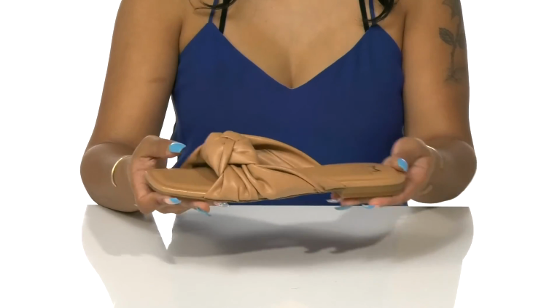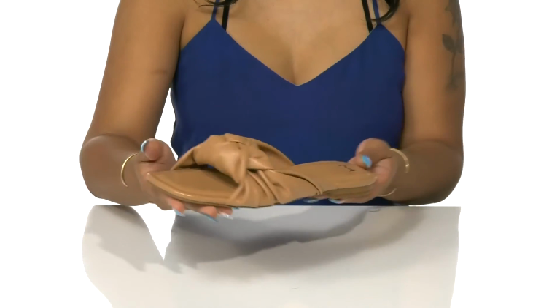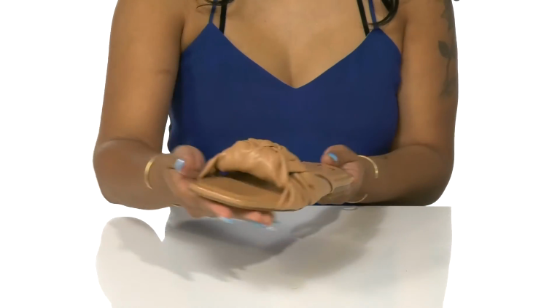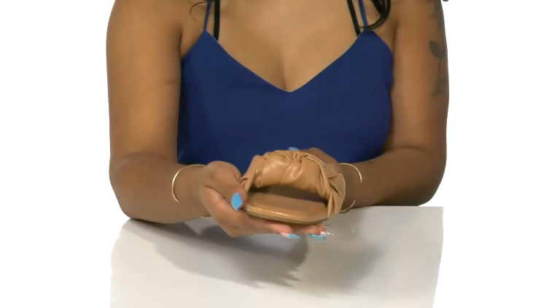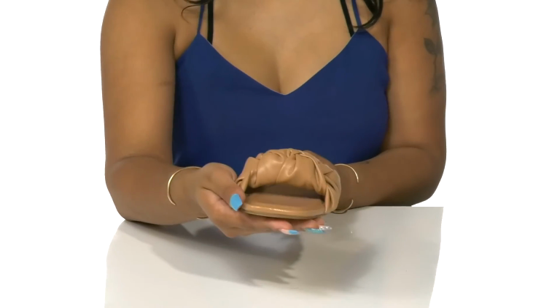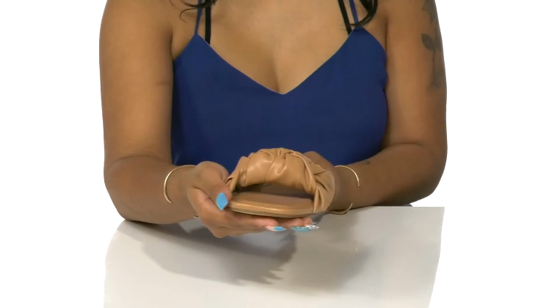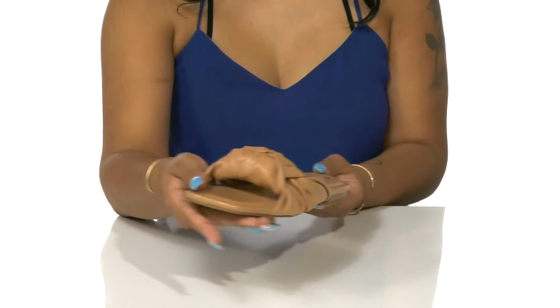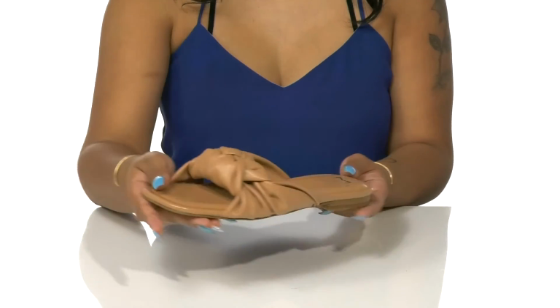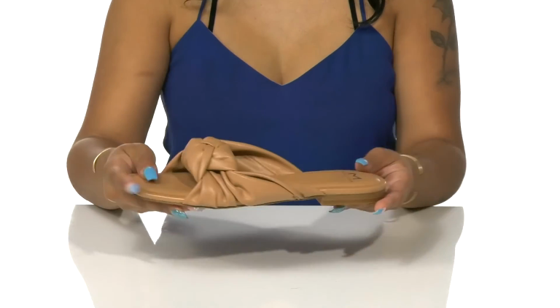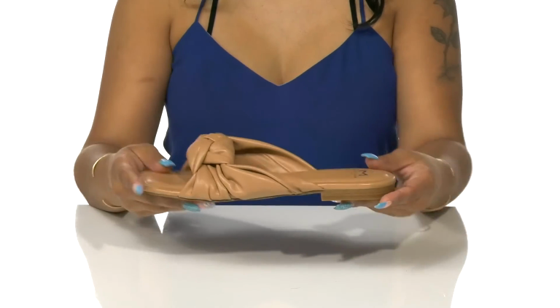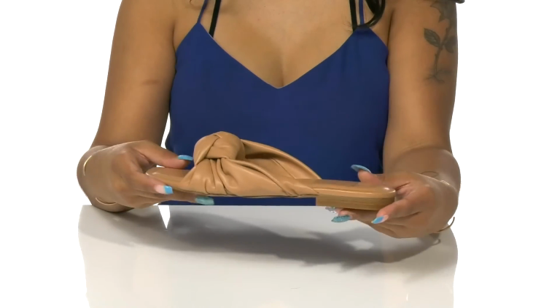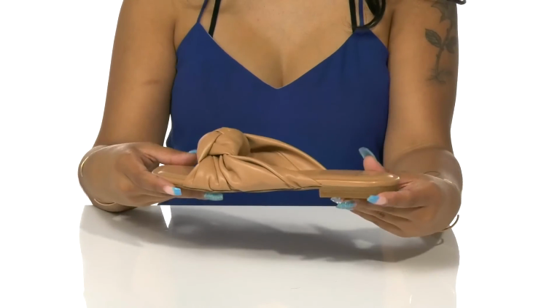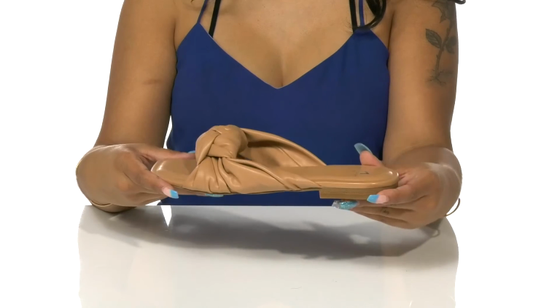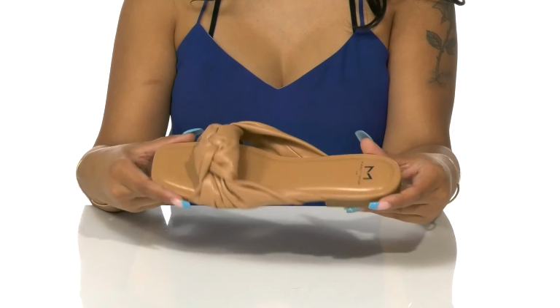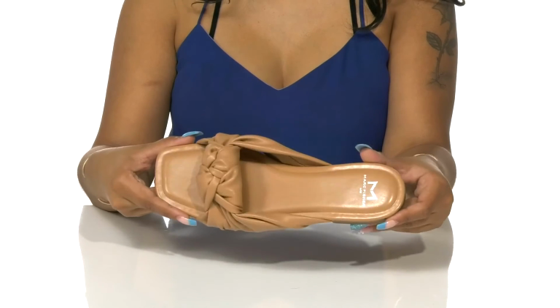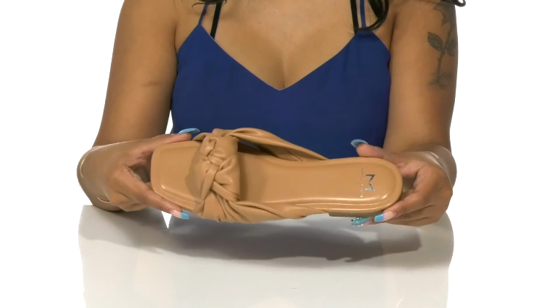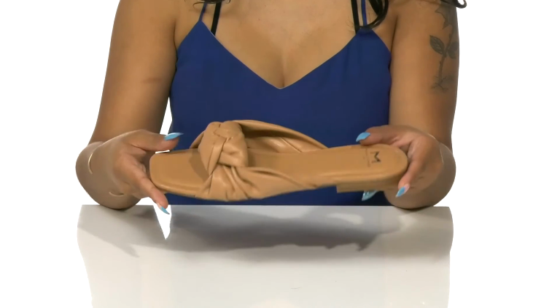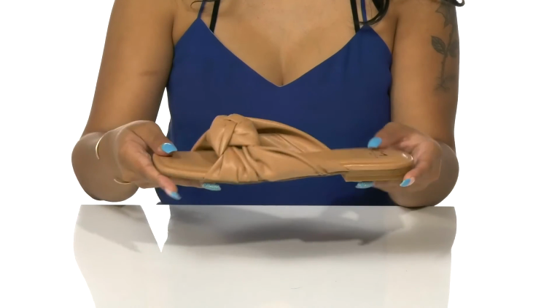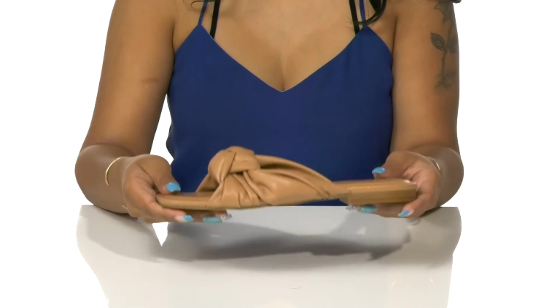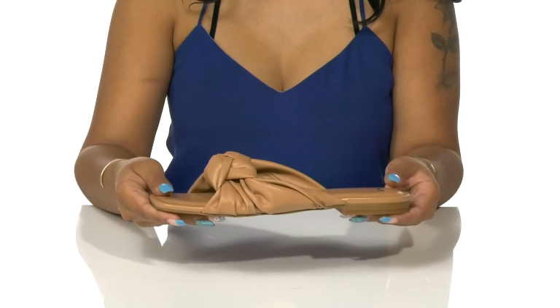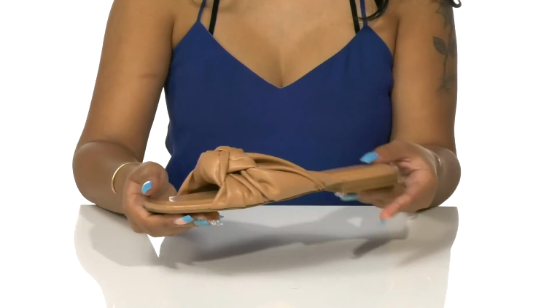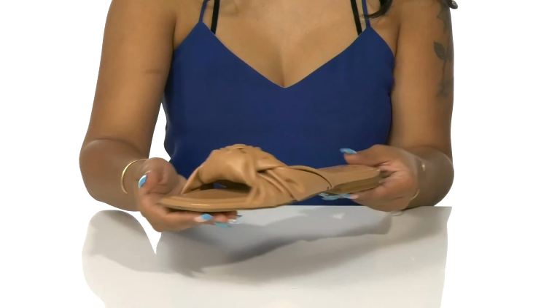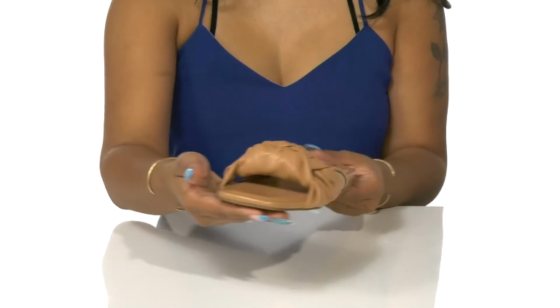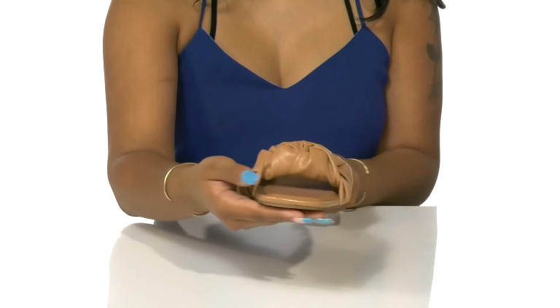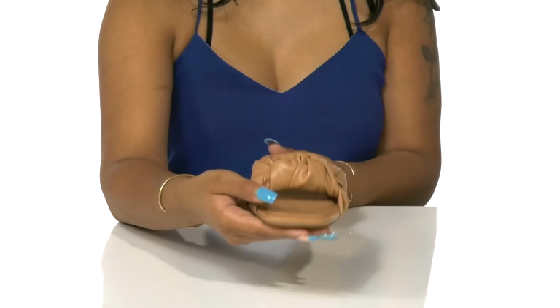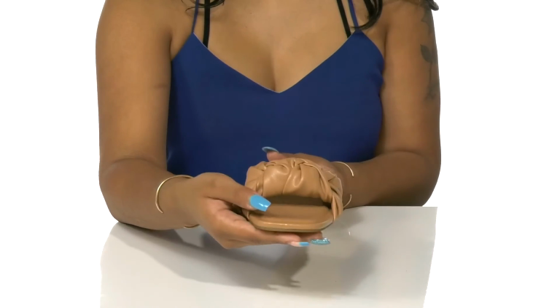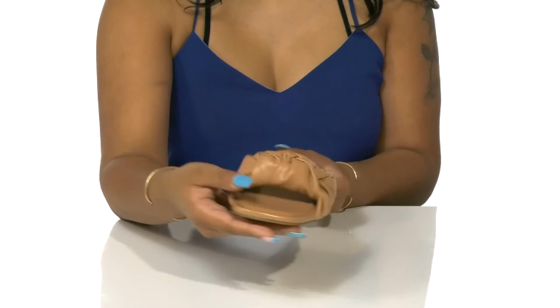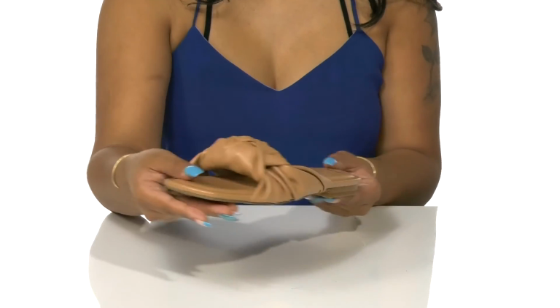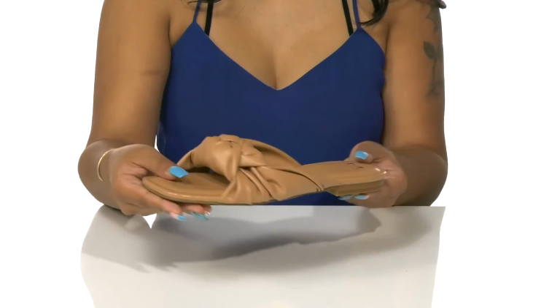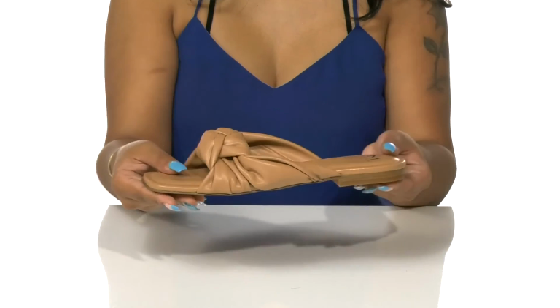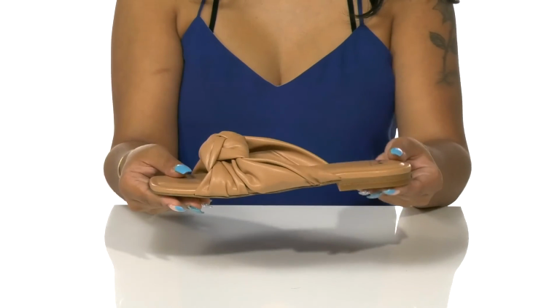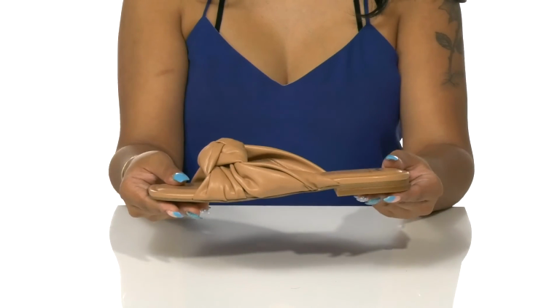Pair these with a simple sundress for a casual look, or with some shorts and a beautiful knotted top.